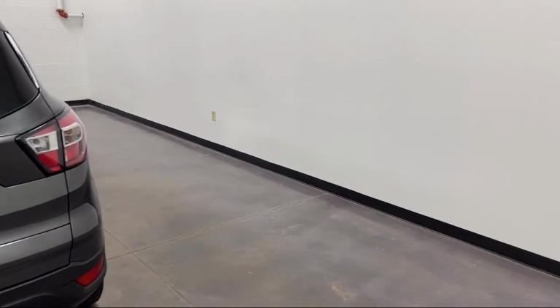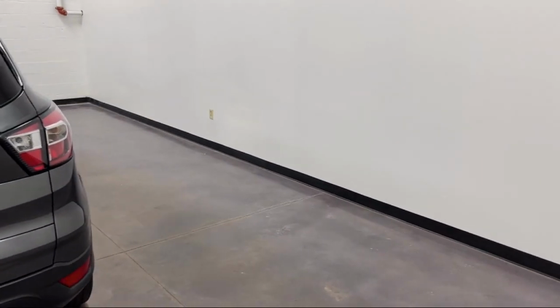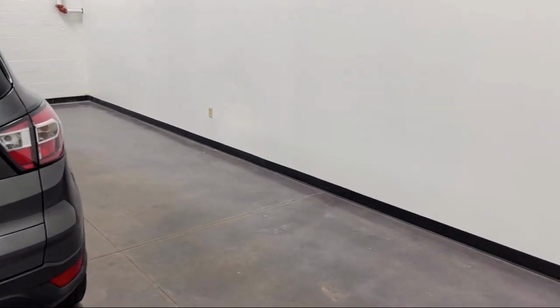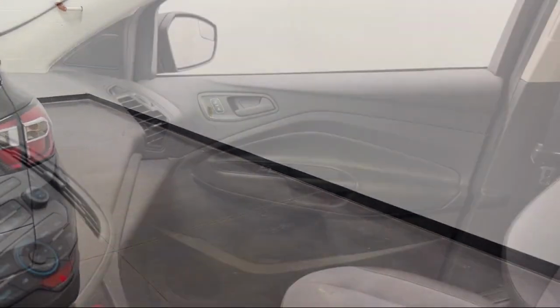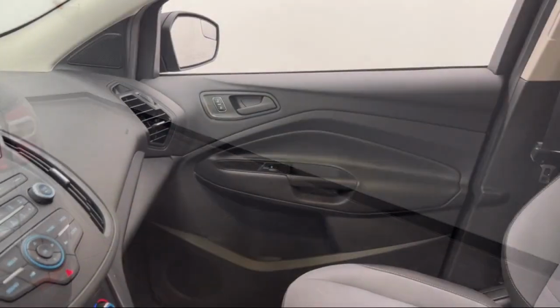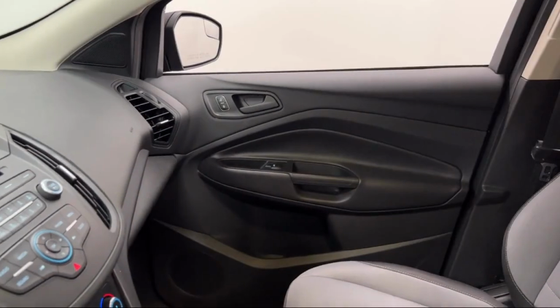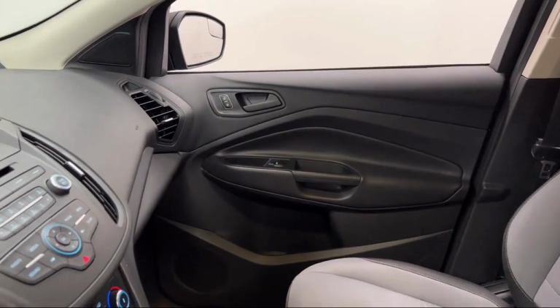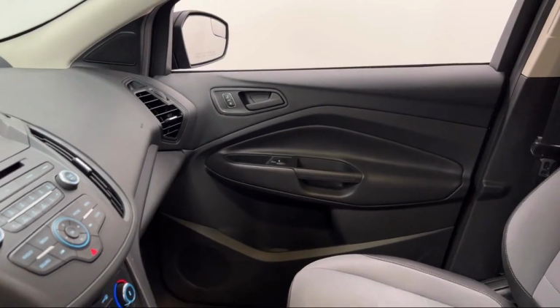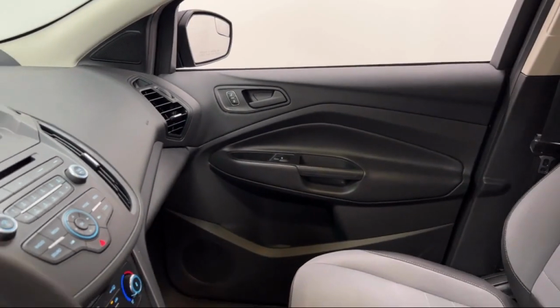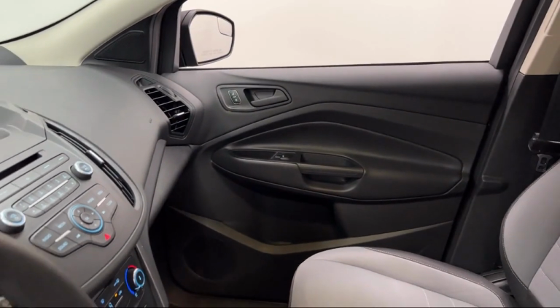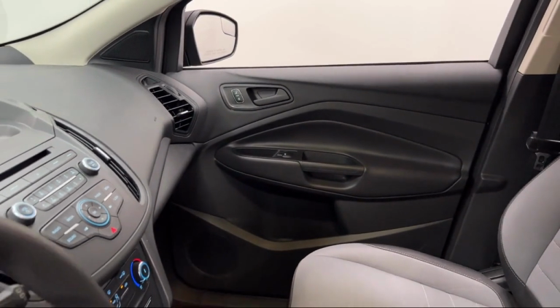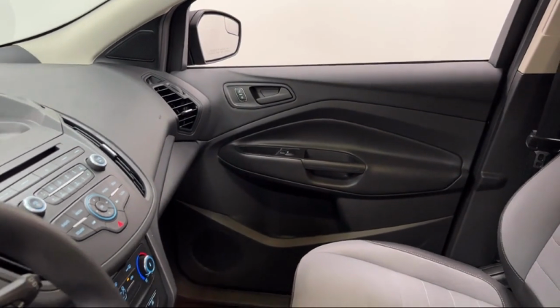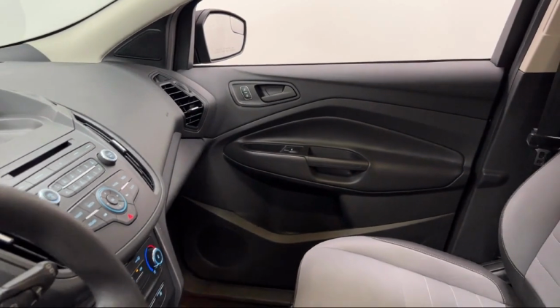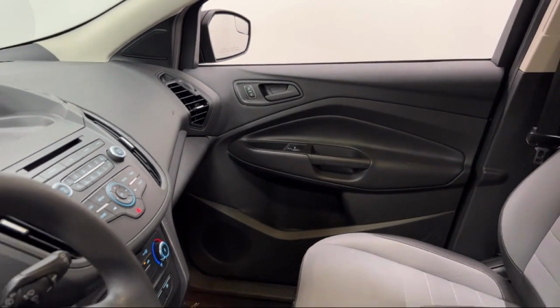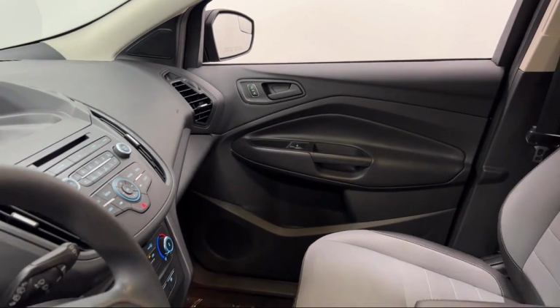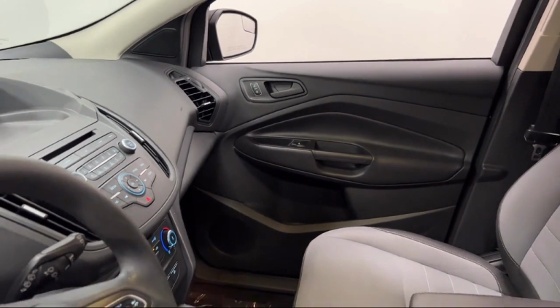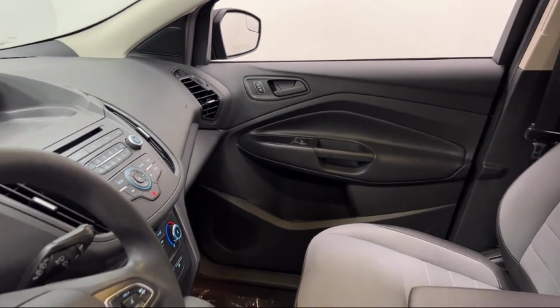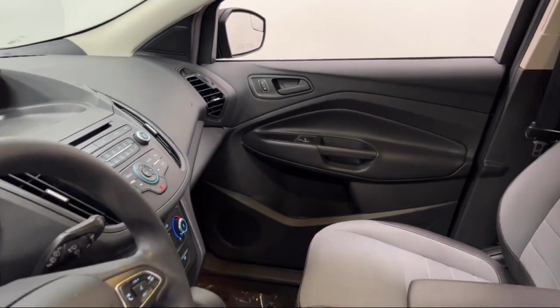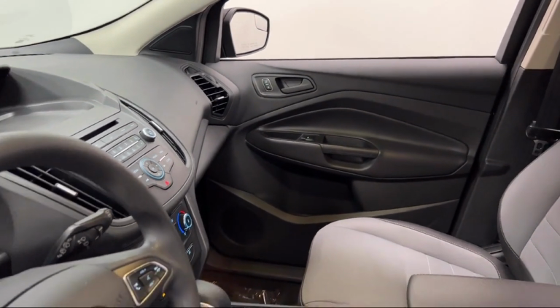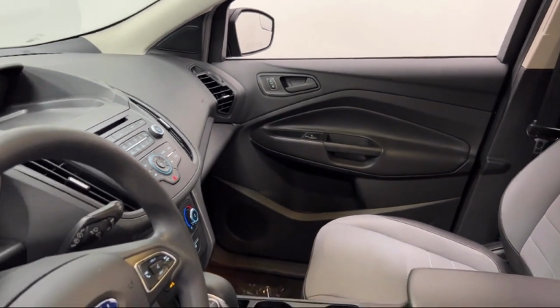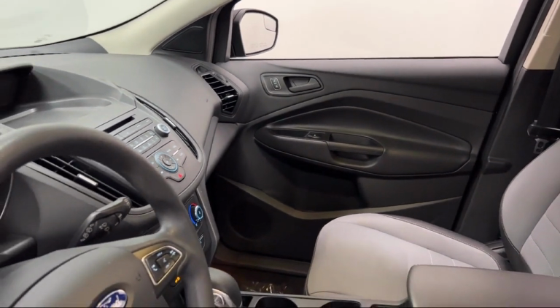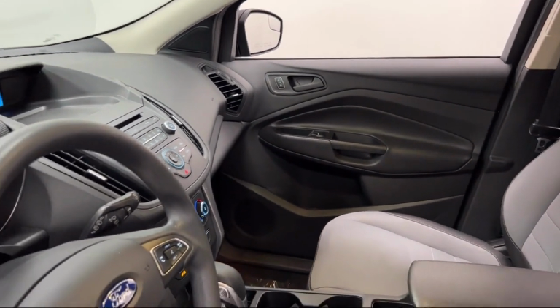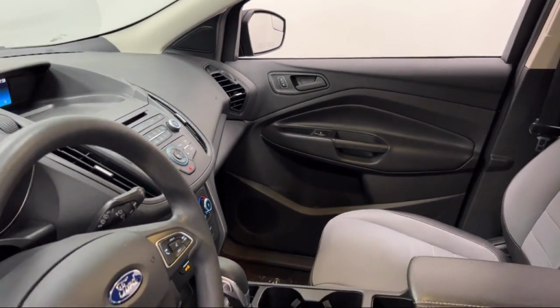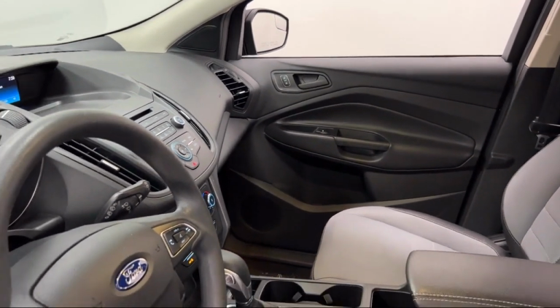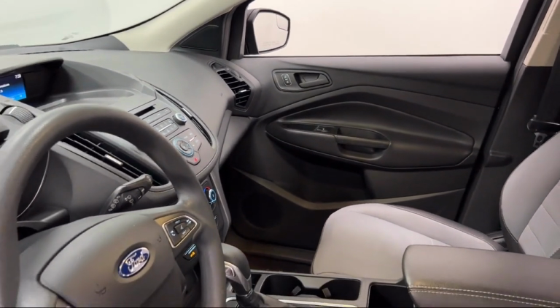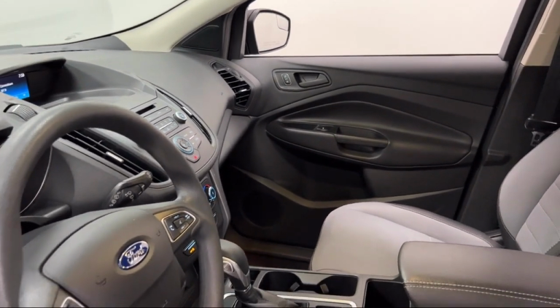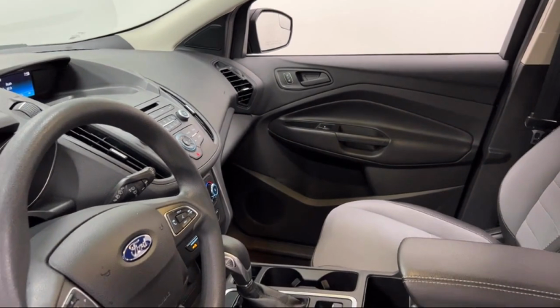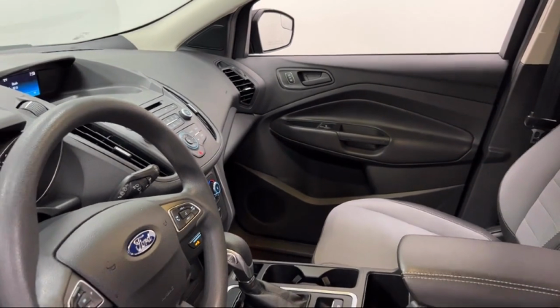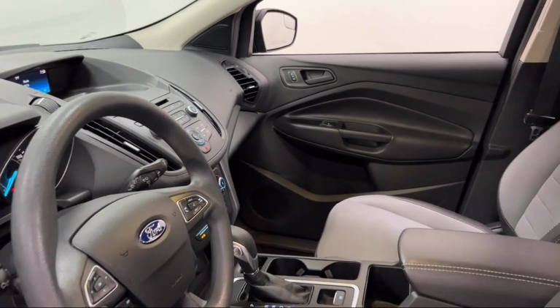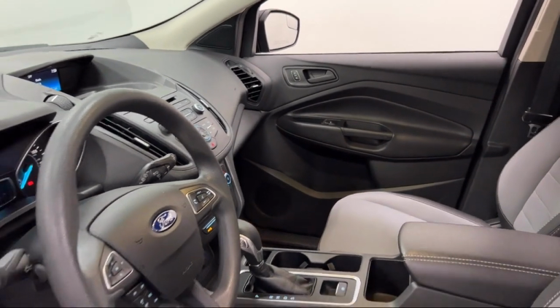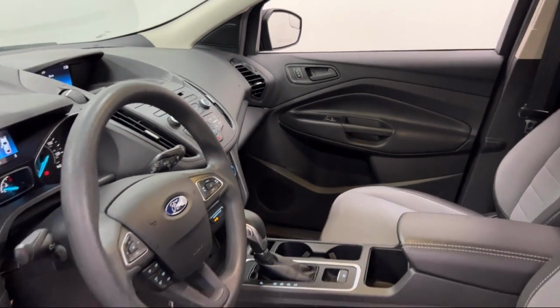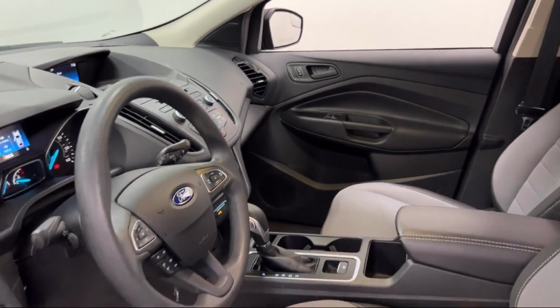Center front console with armrest and storage, and has less than 30,000 miles on the odometer.